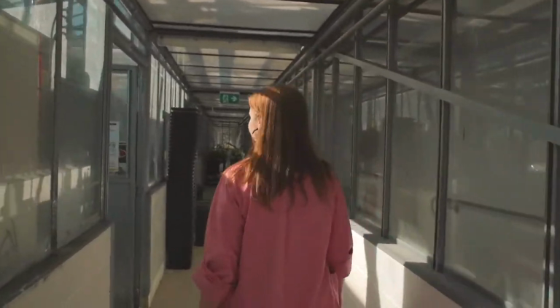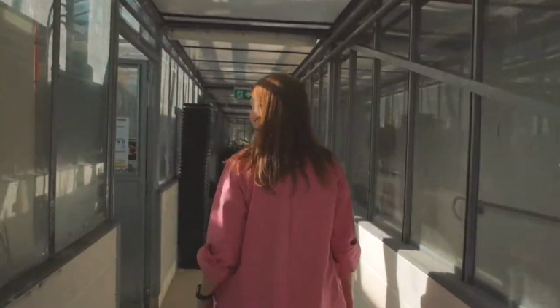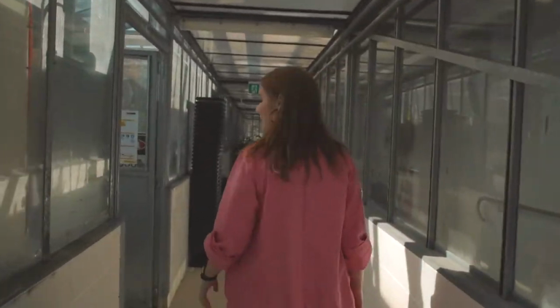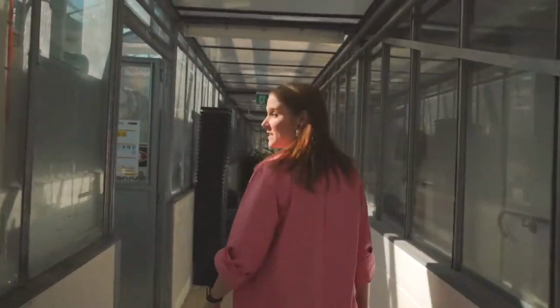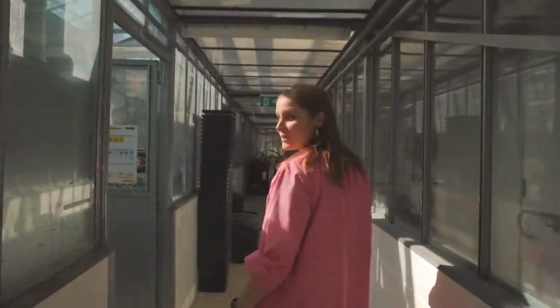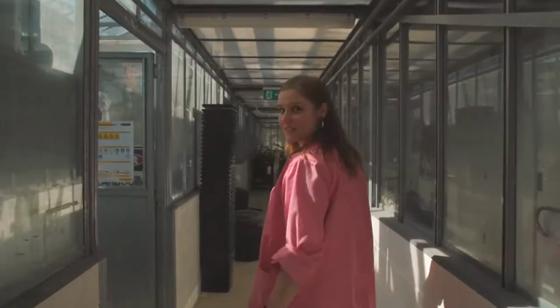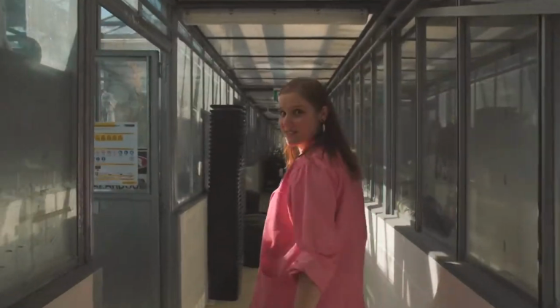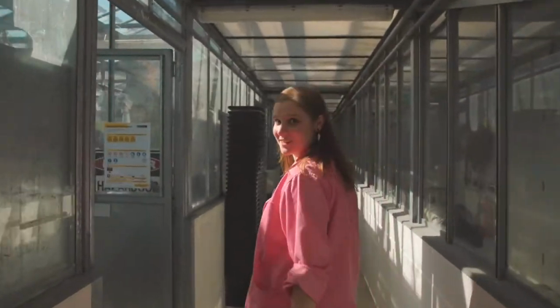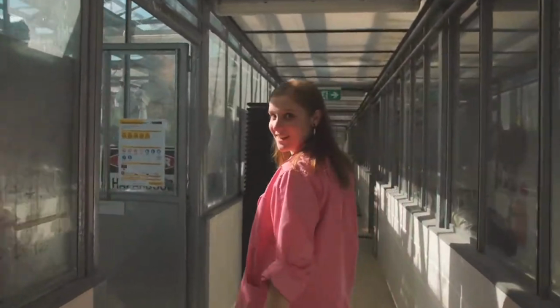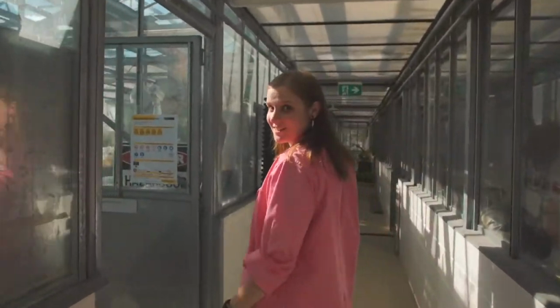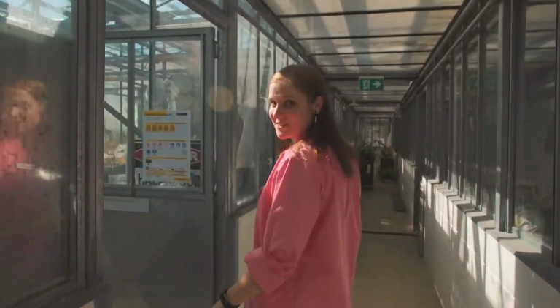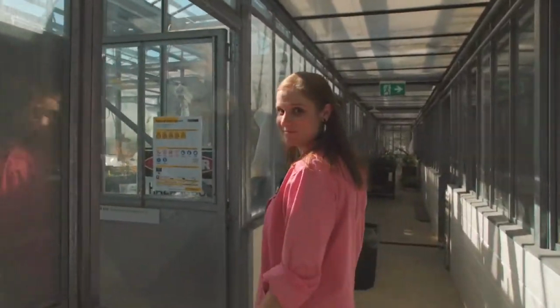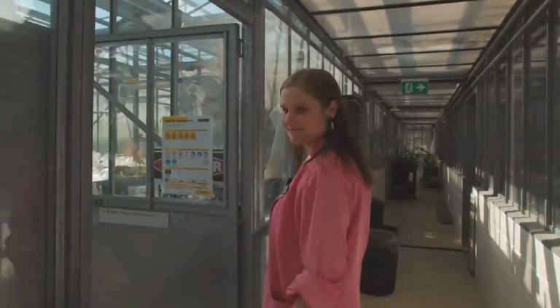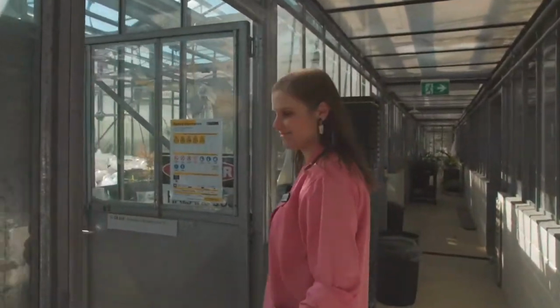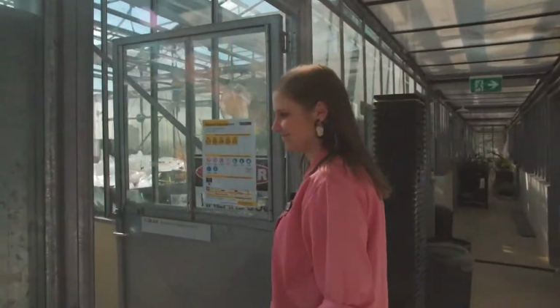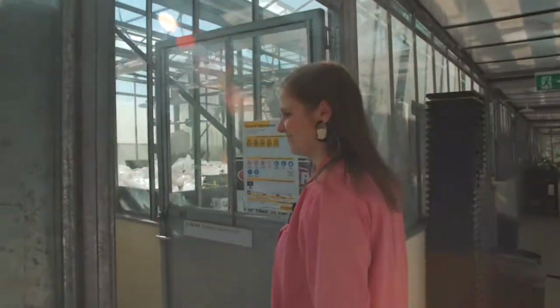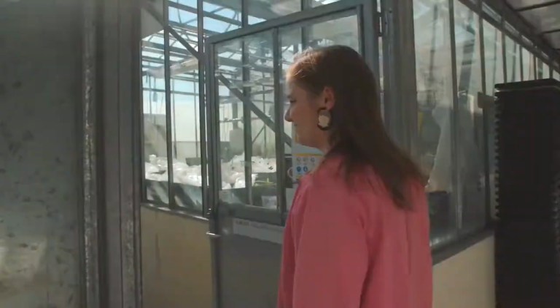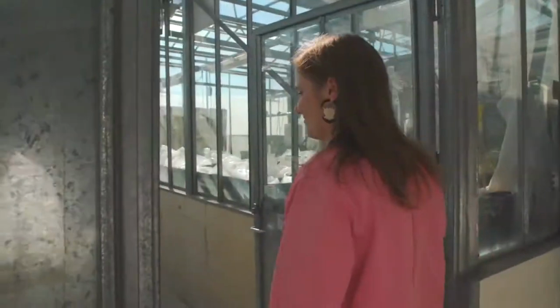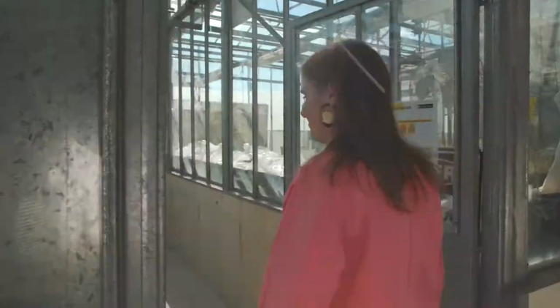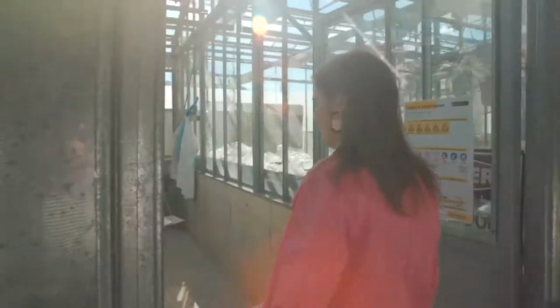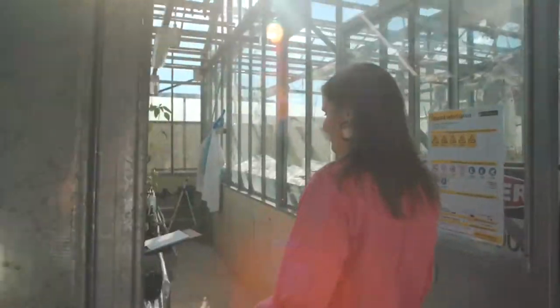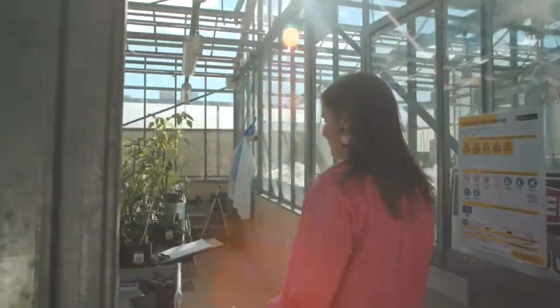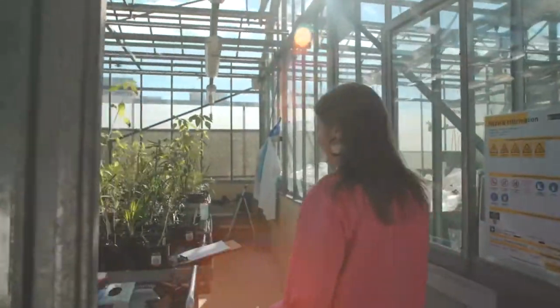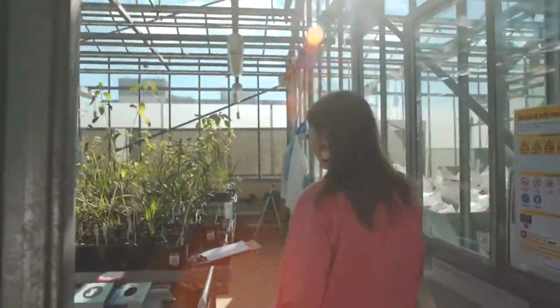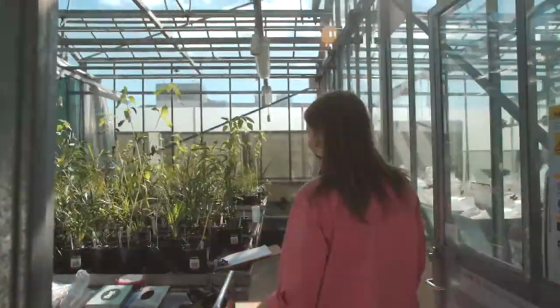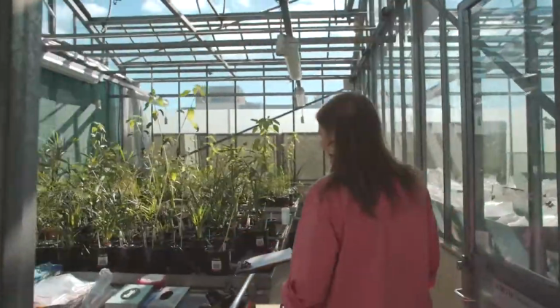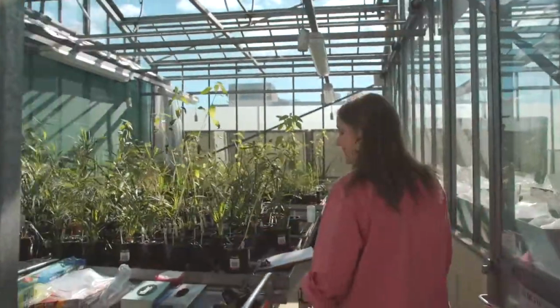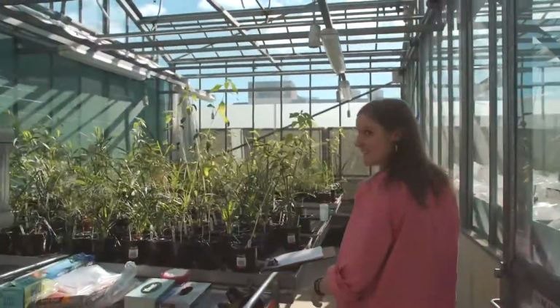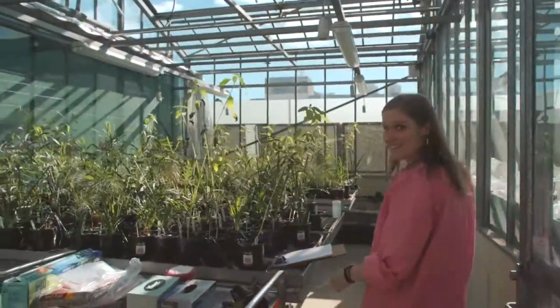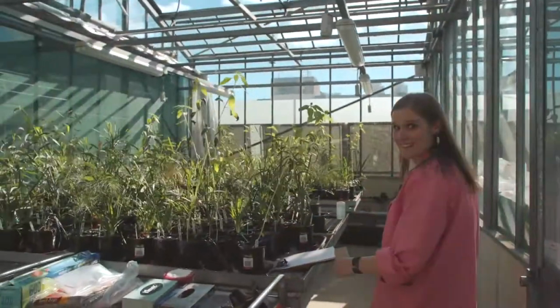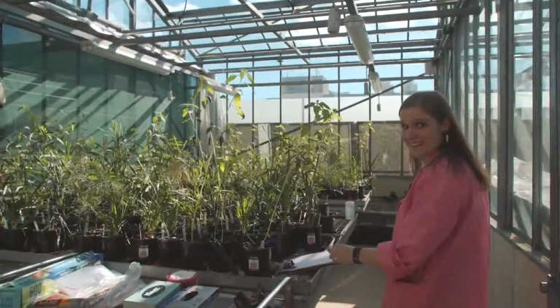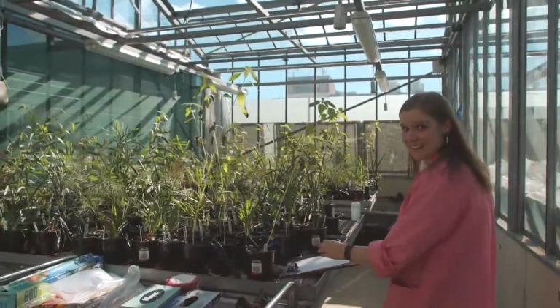And here's my research greenhouse. Well, this is impressive. Thank you.